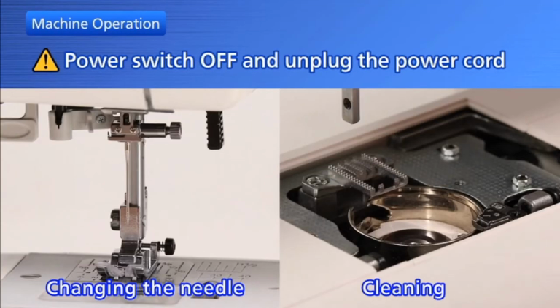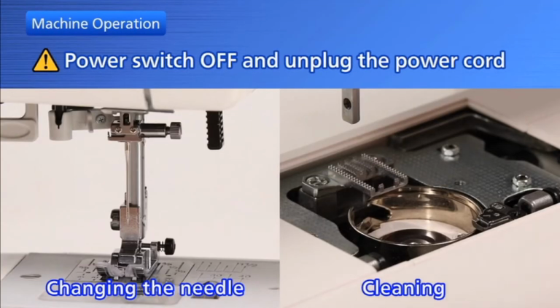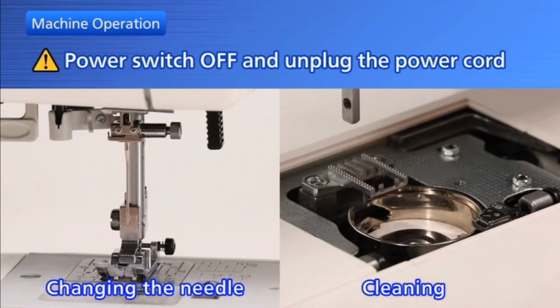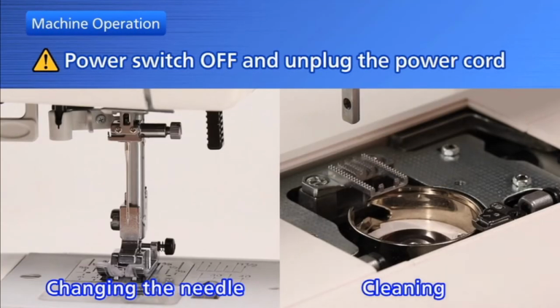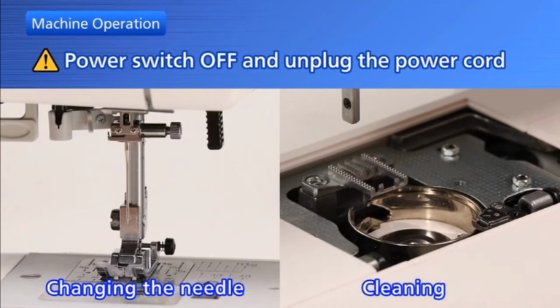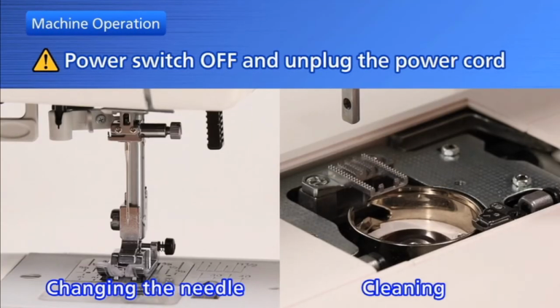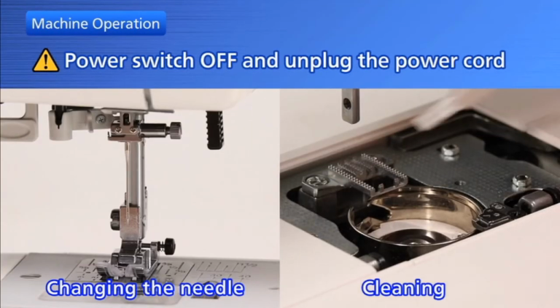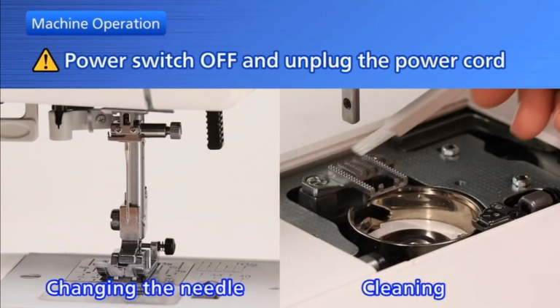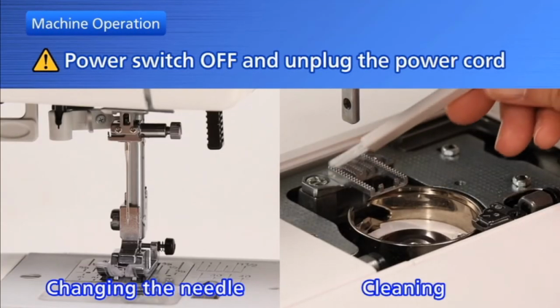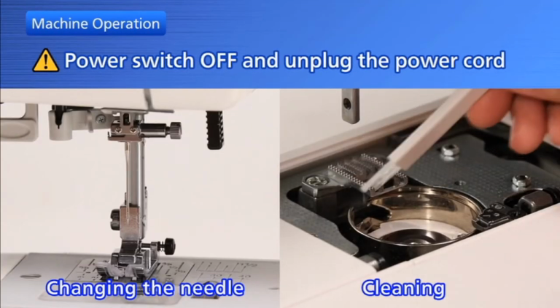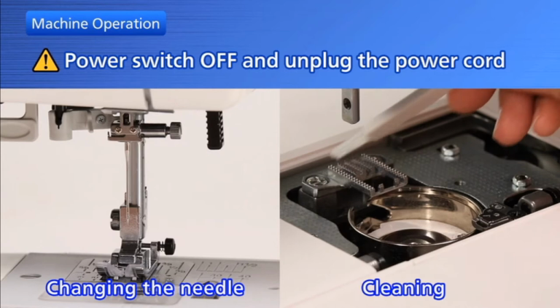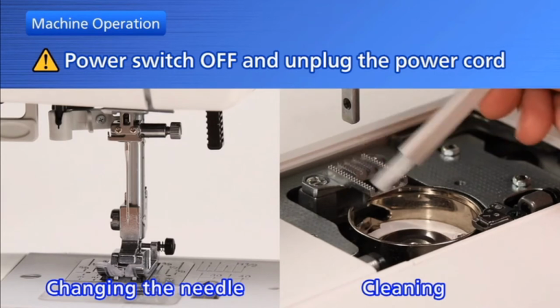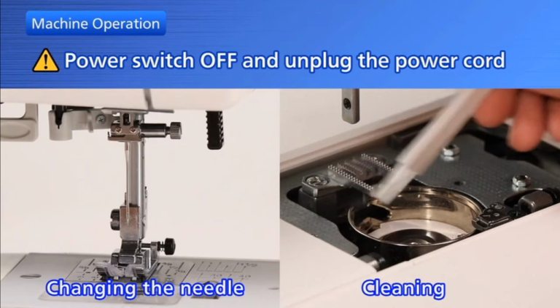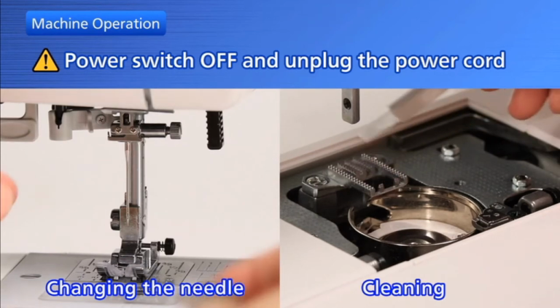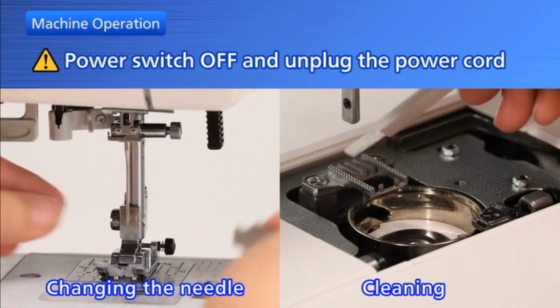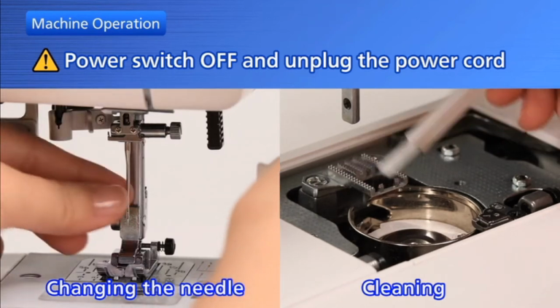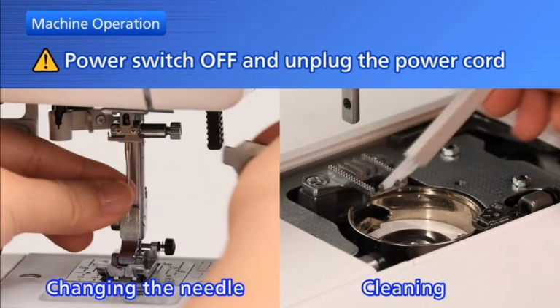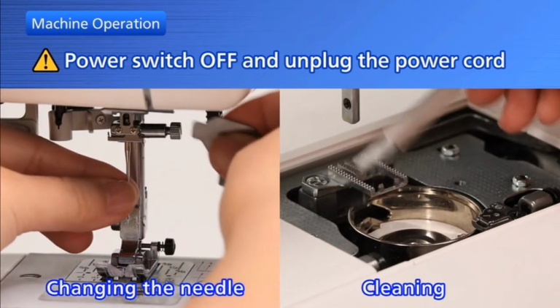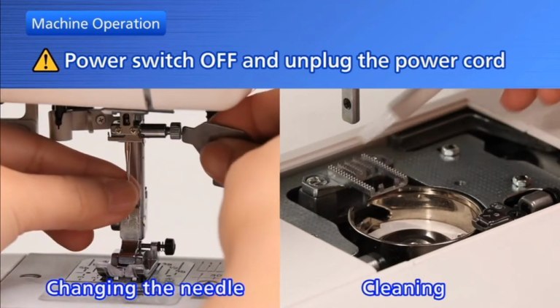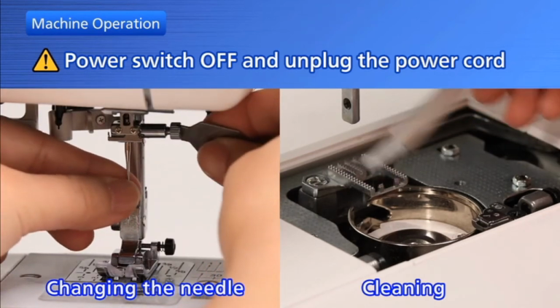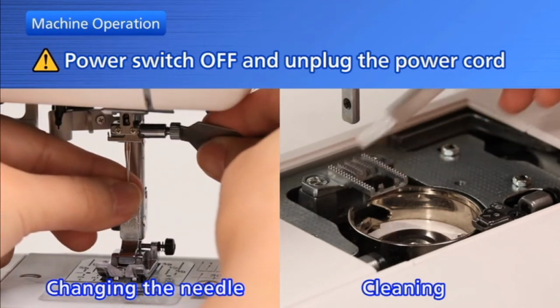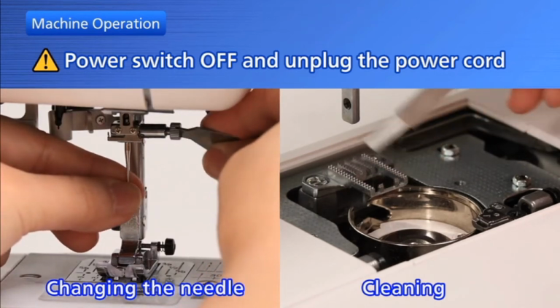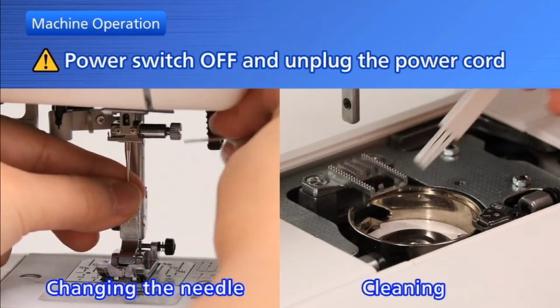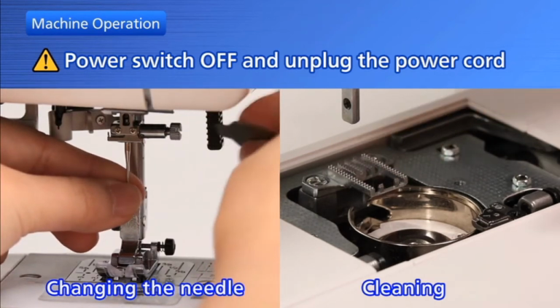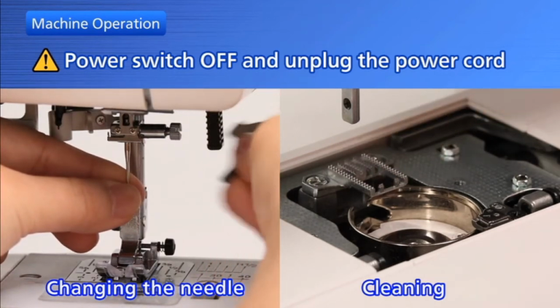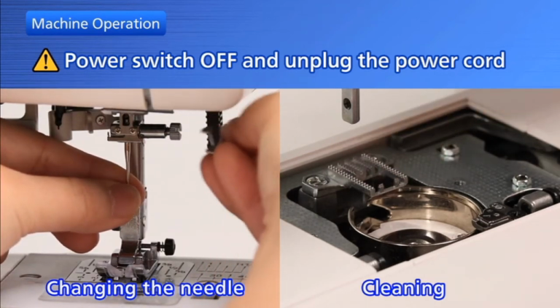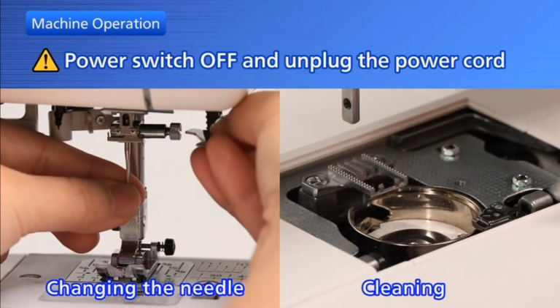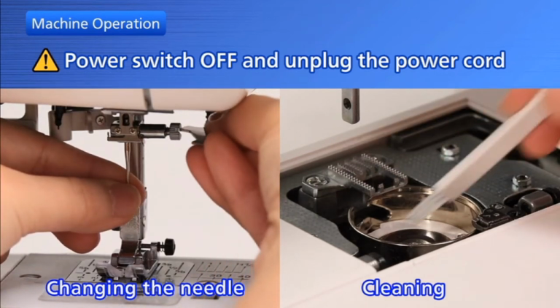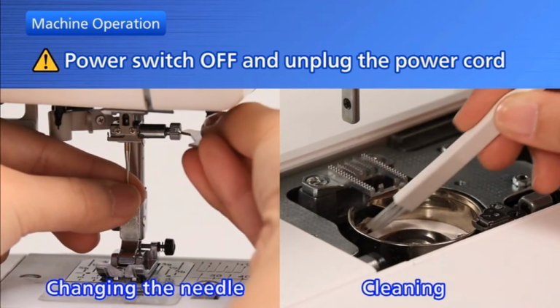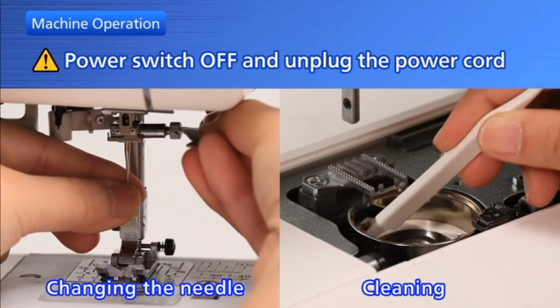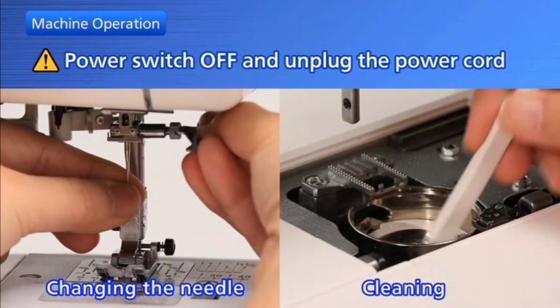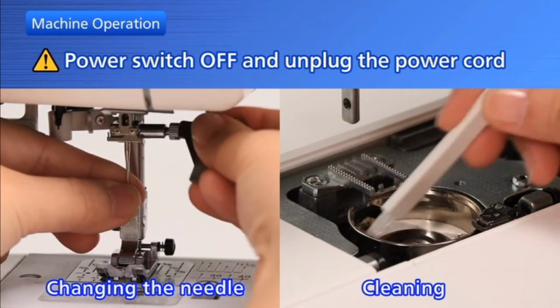To ensure your safety, turn off the power switch and unplug the power cord from its electrical outlet in these situations.